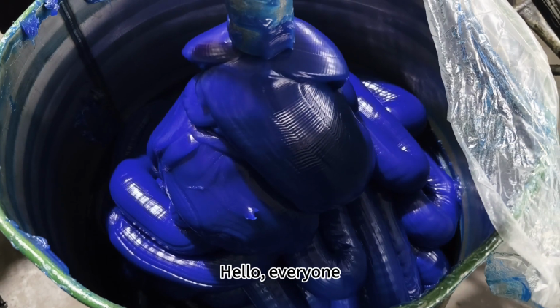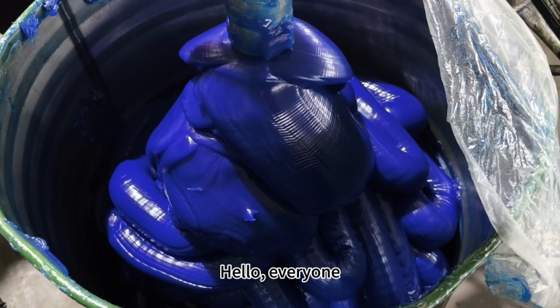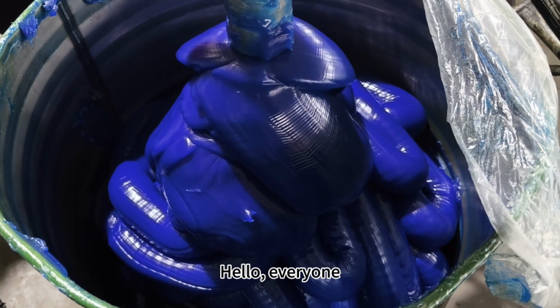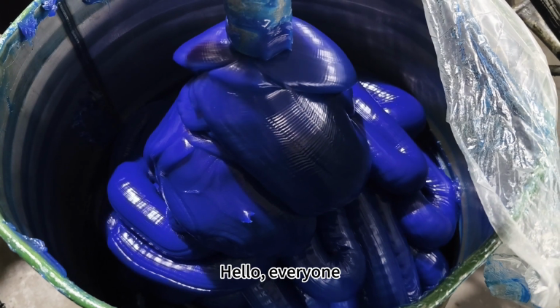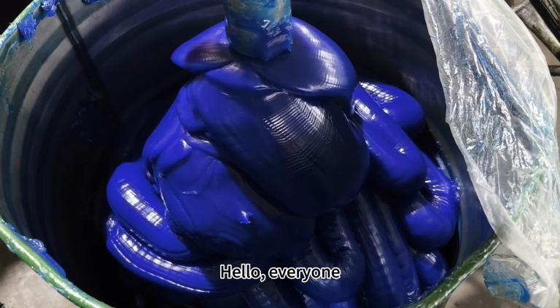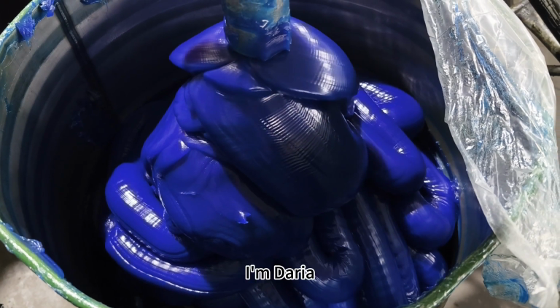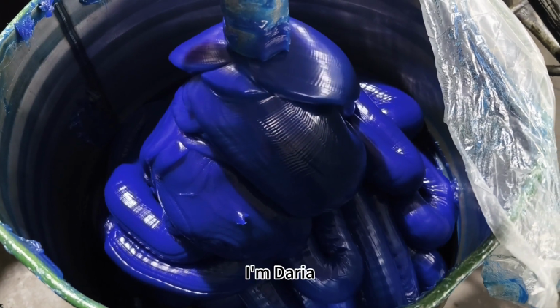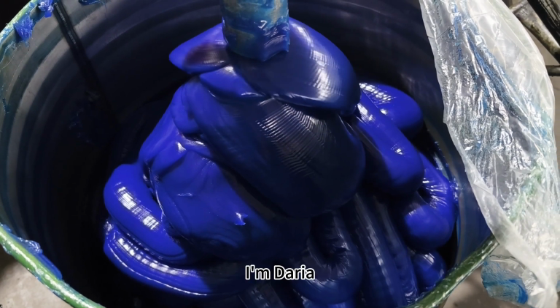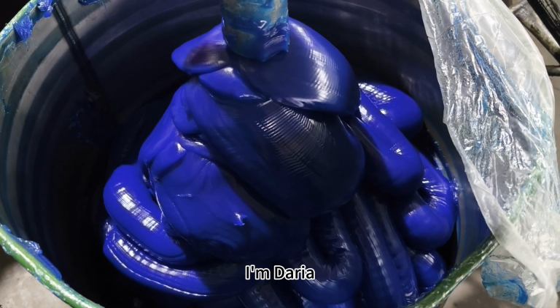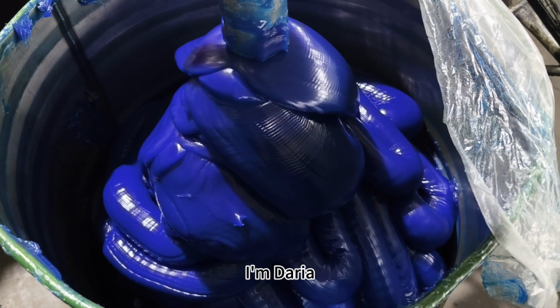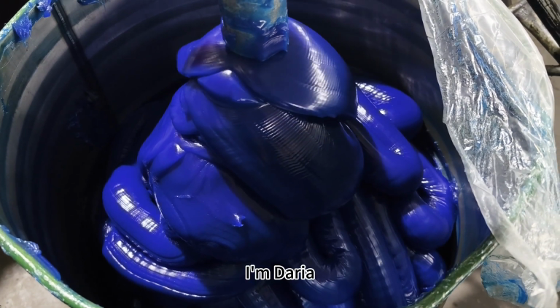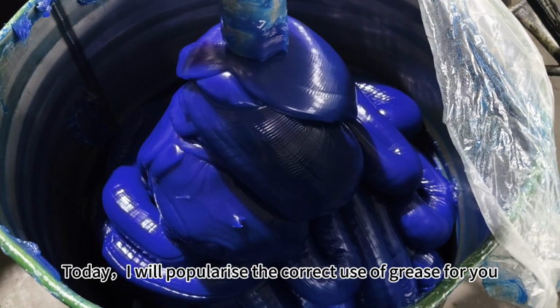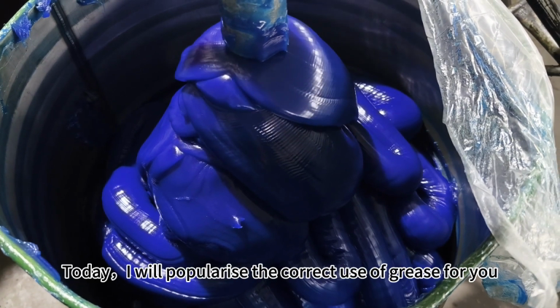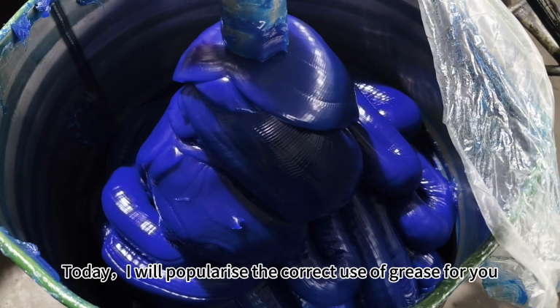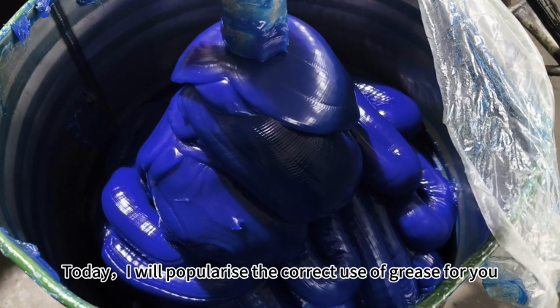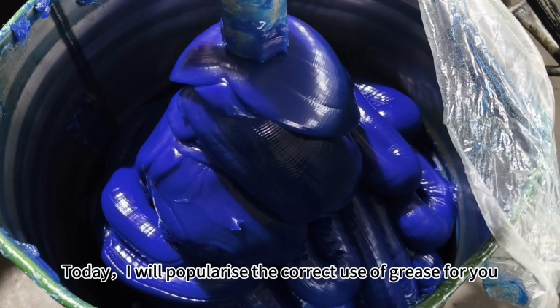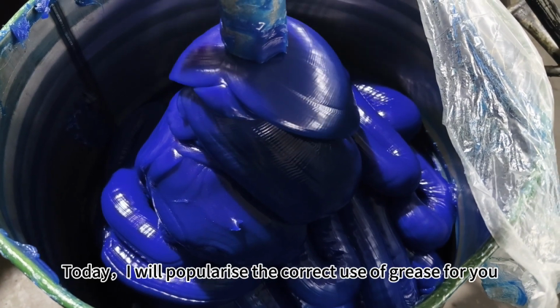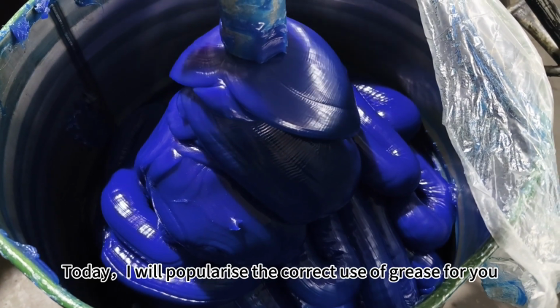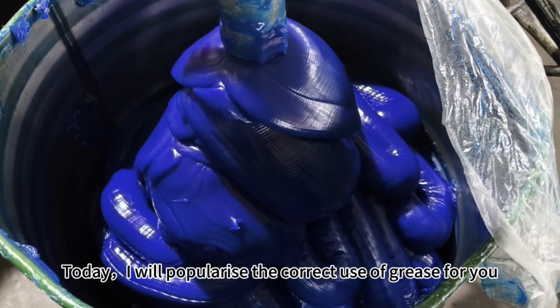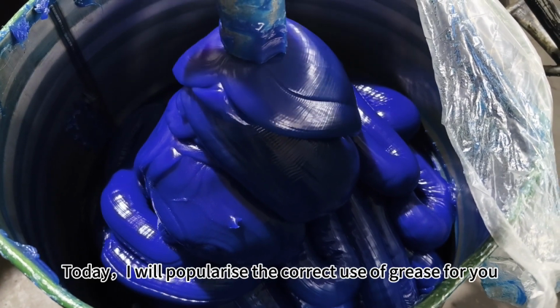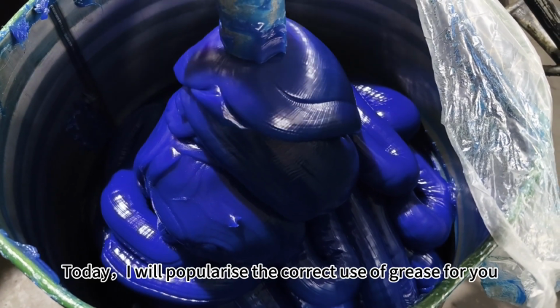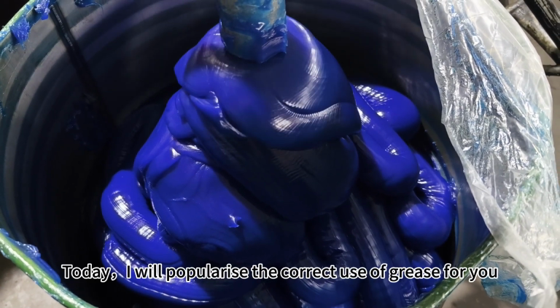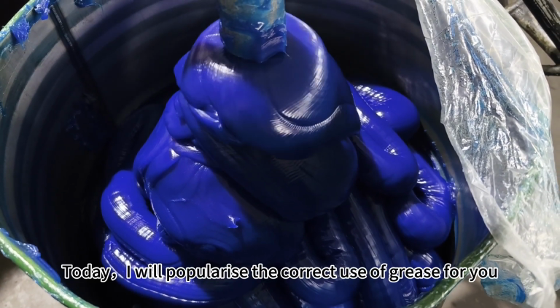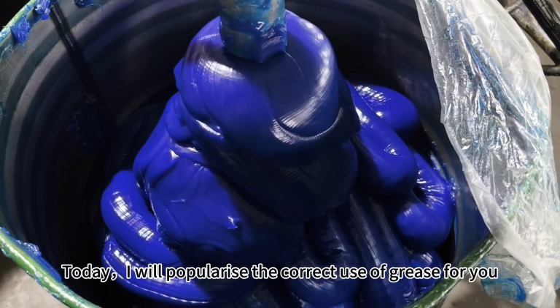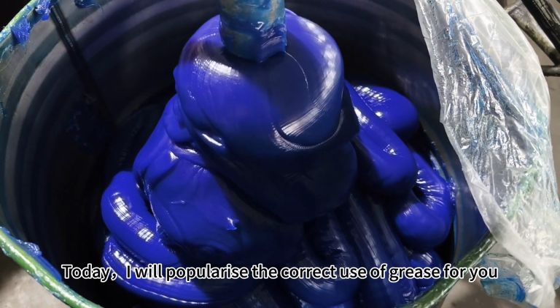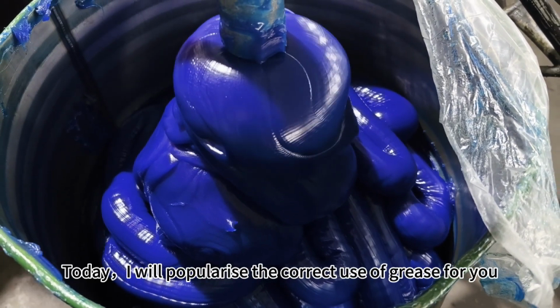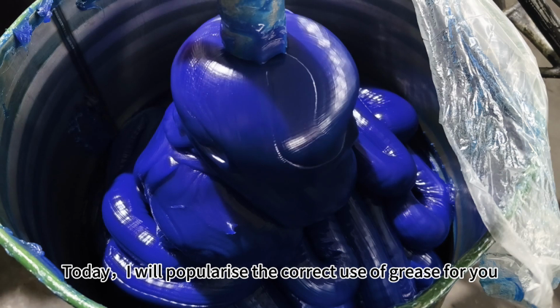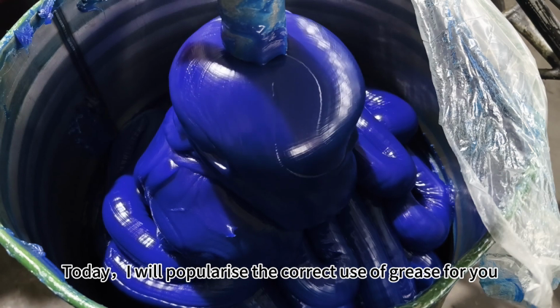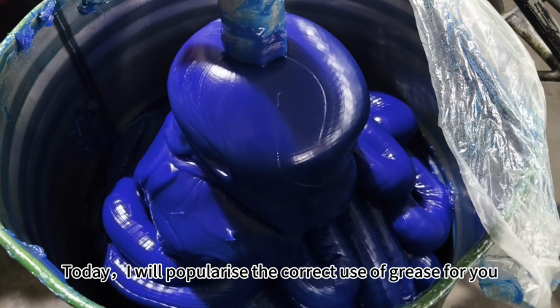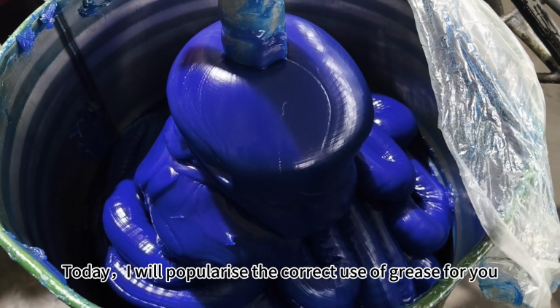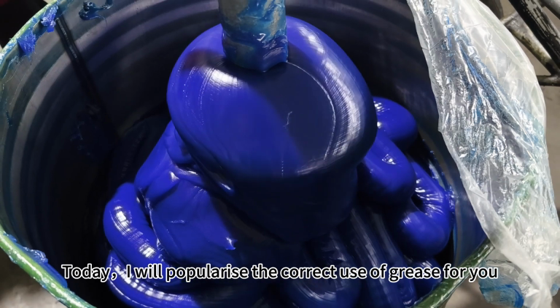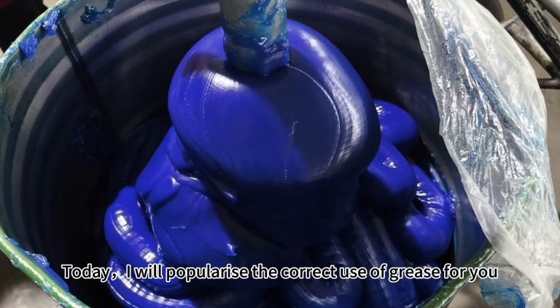Hello everyone, I'm Daria. Today I will popularize the correct use of grease for you.